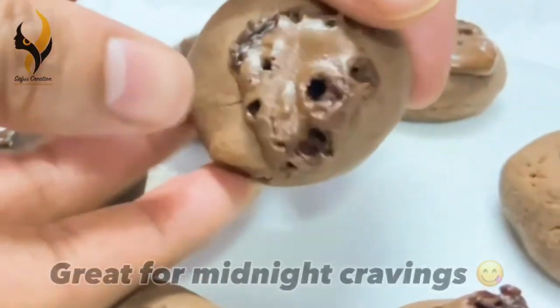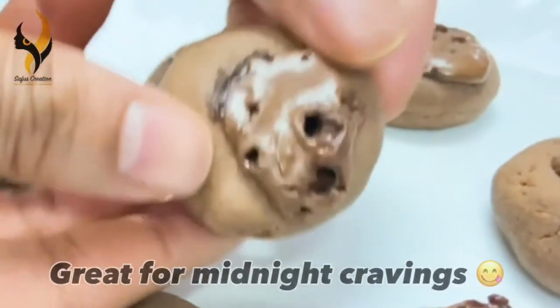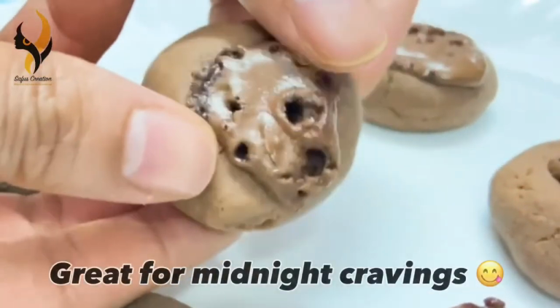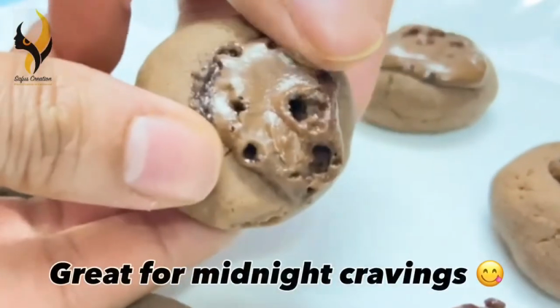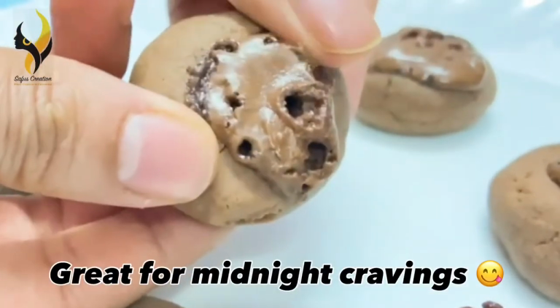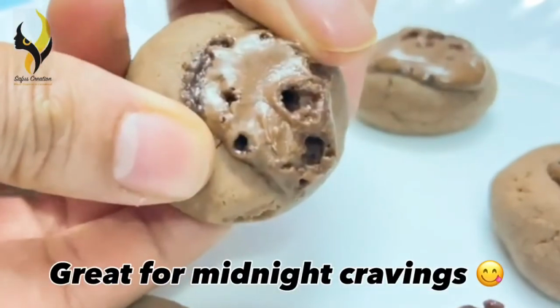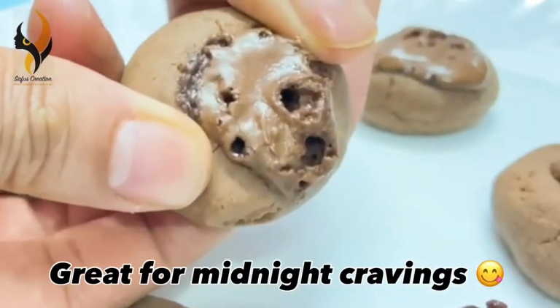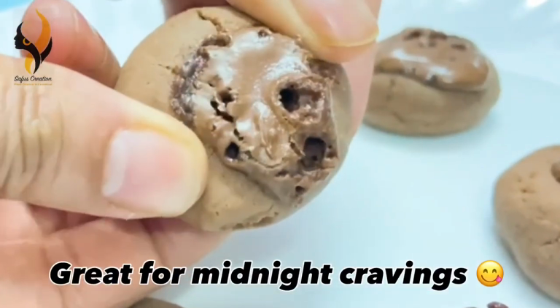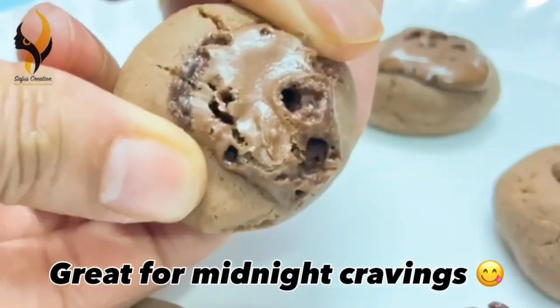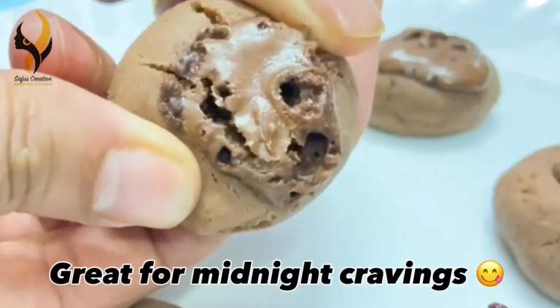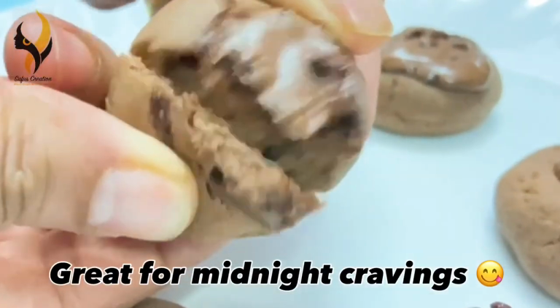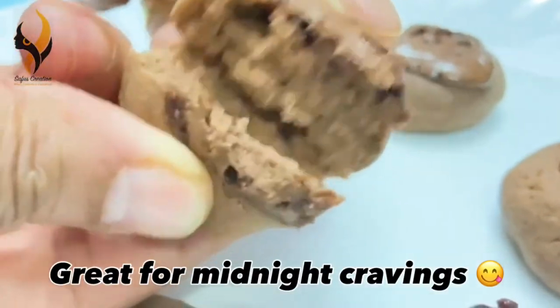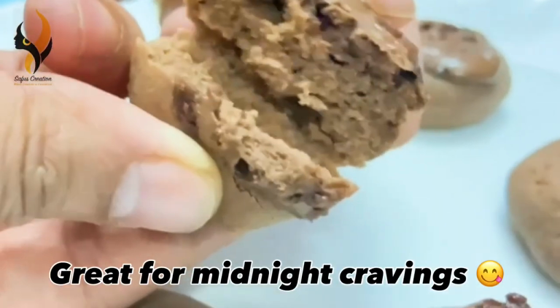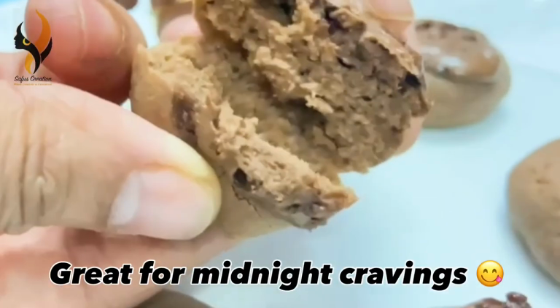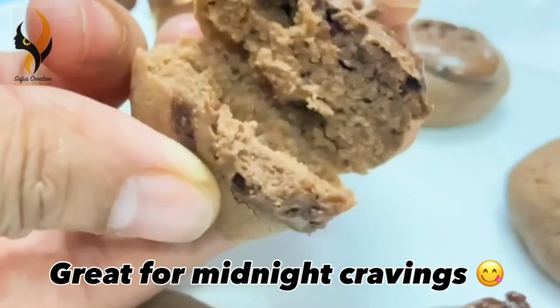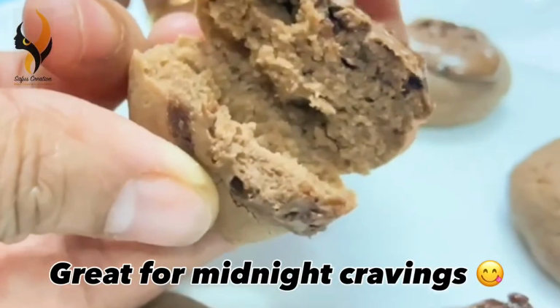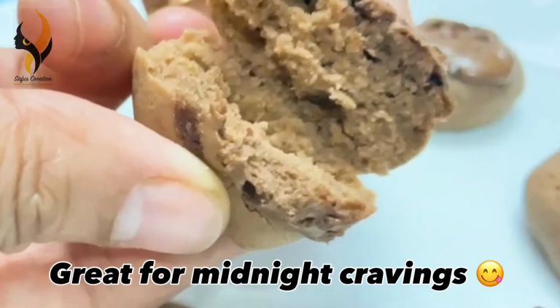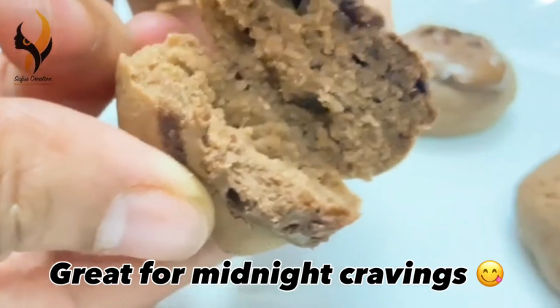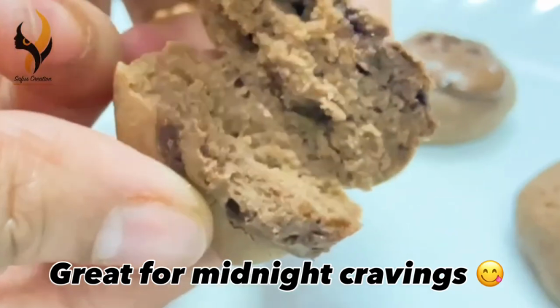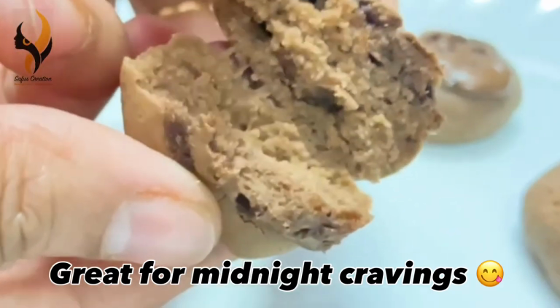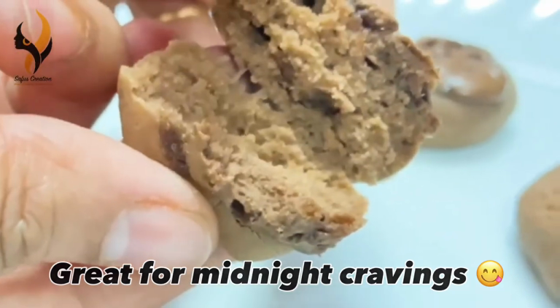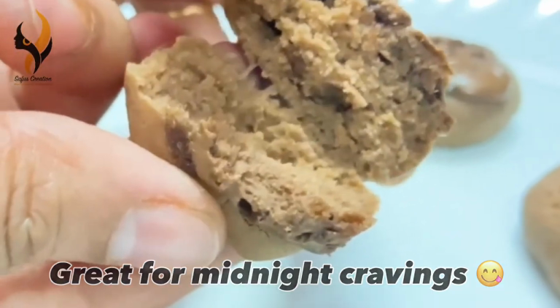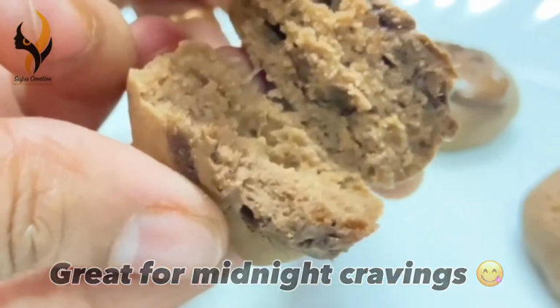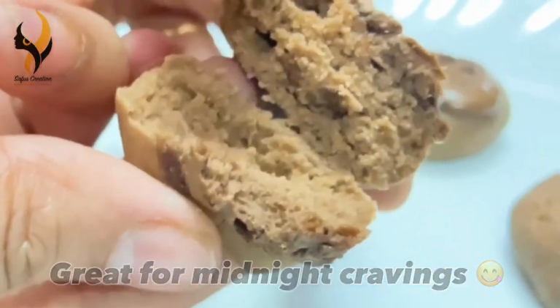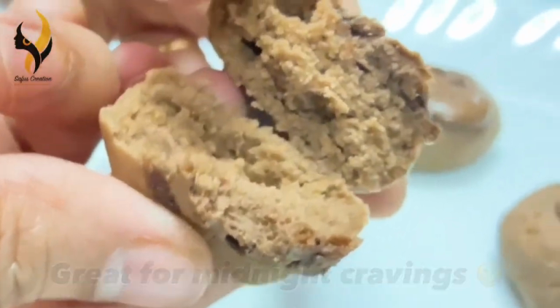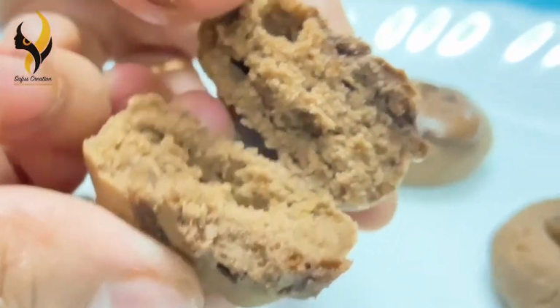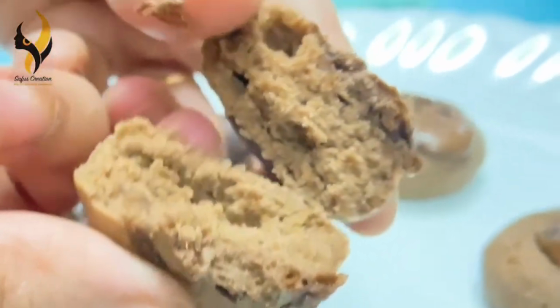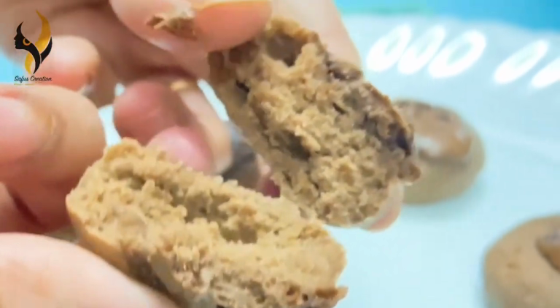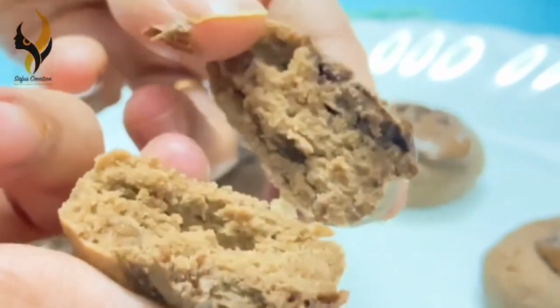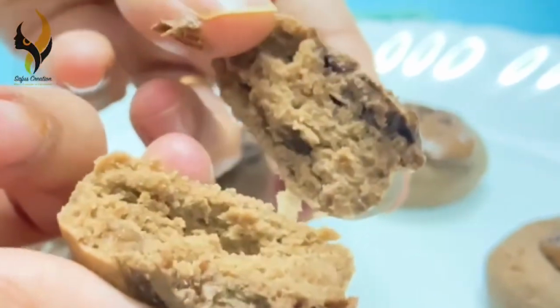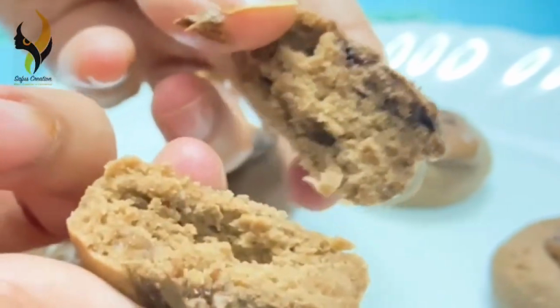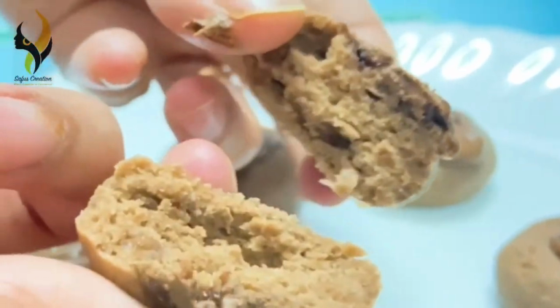These cookies are my go-to for my midnight cravings. Don't forget to subscribe to our channel. Bye!